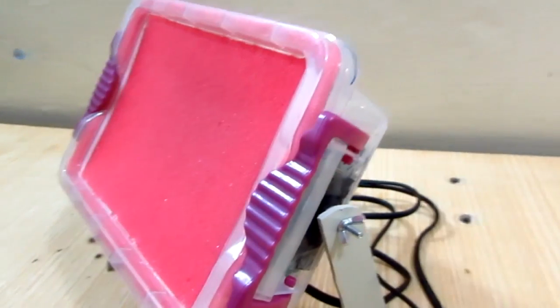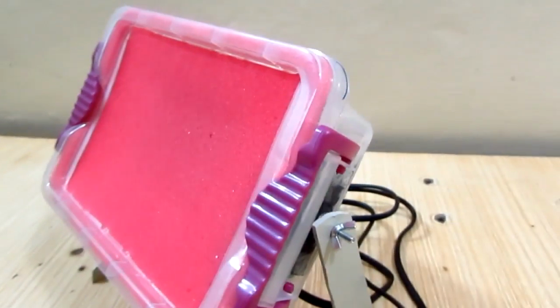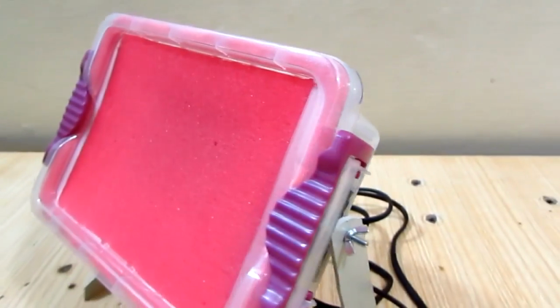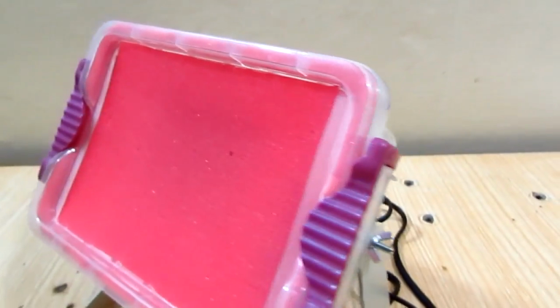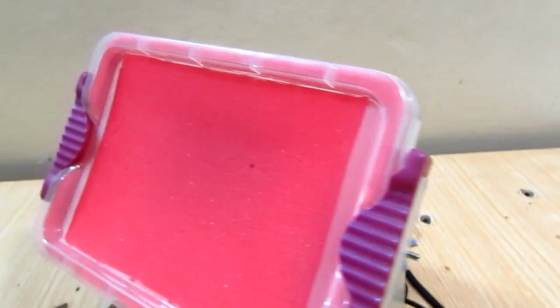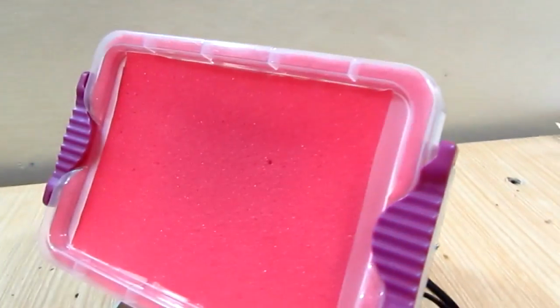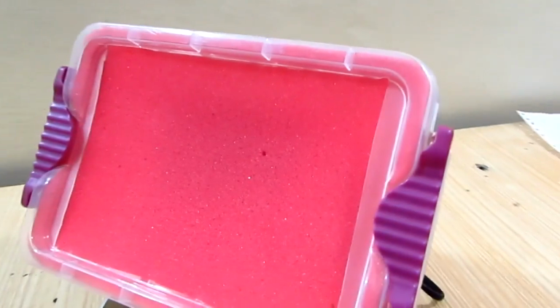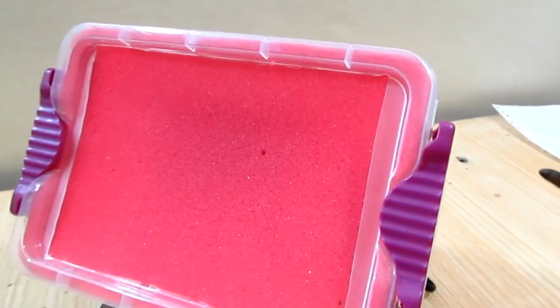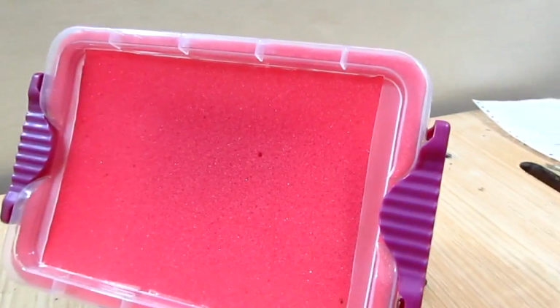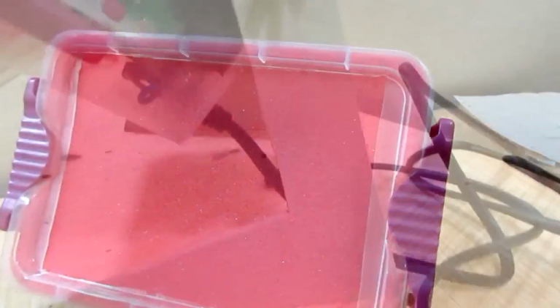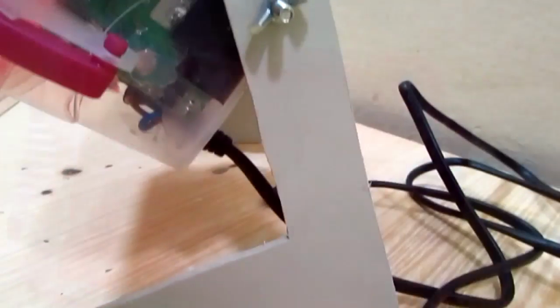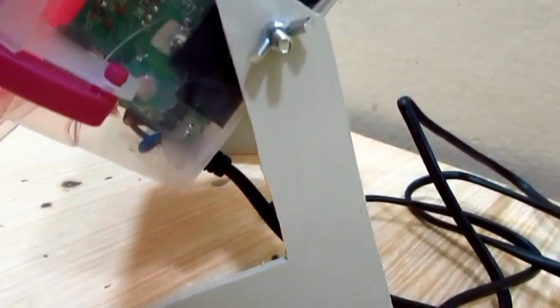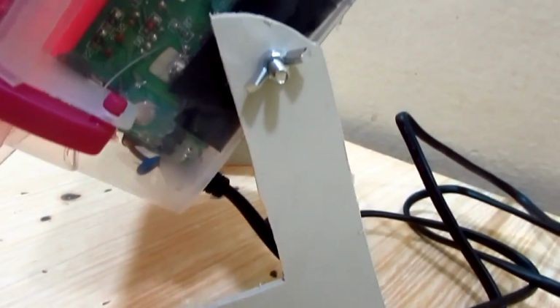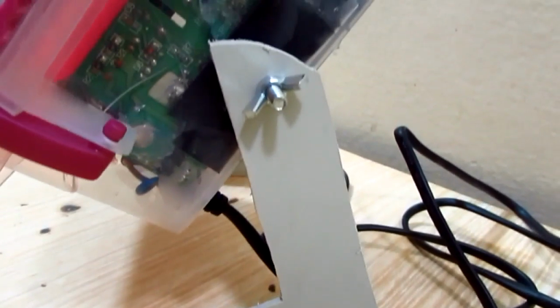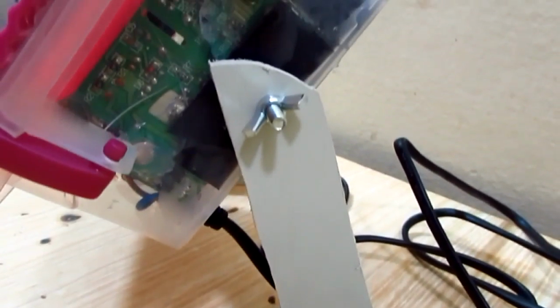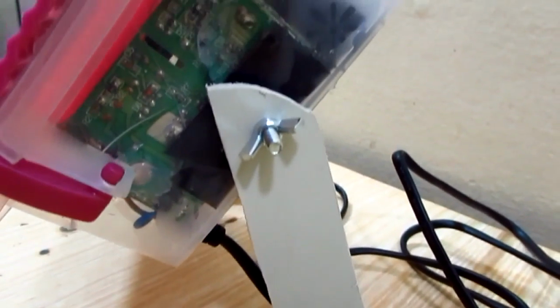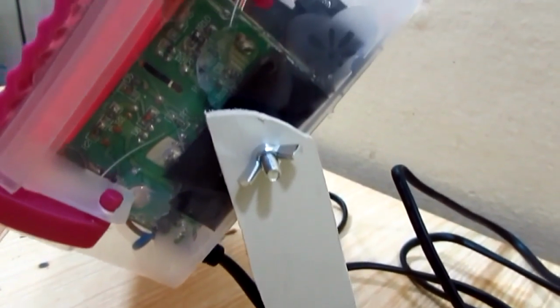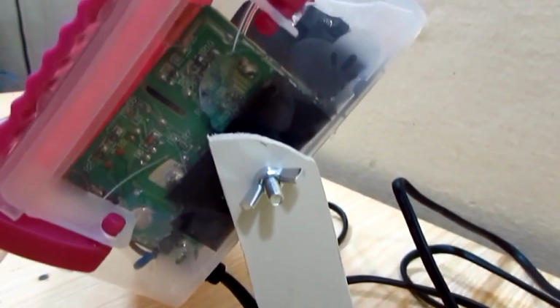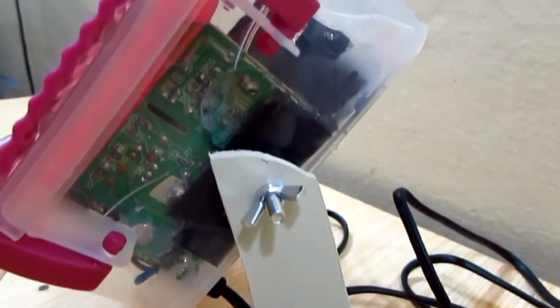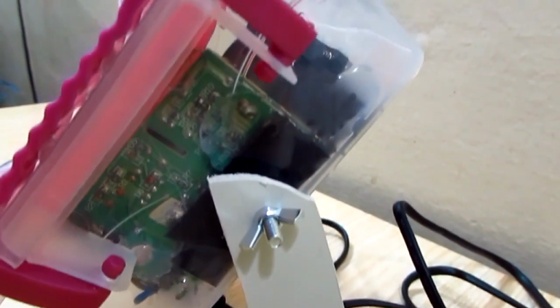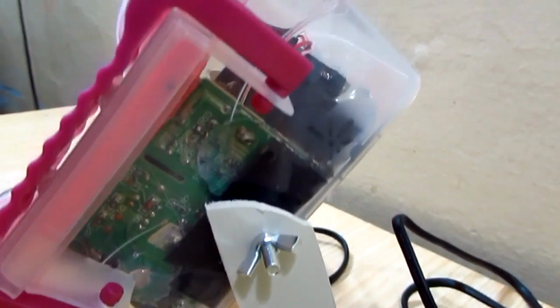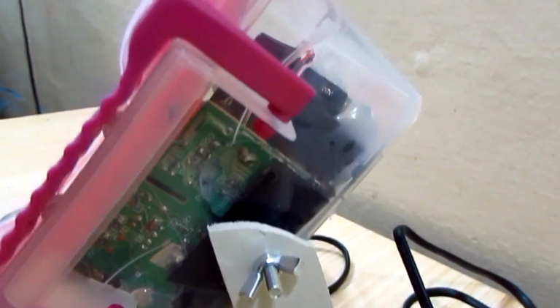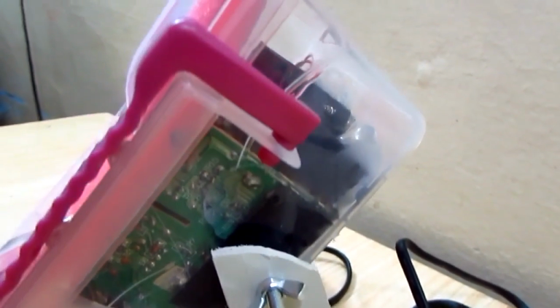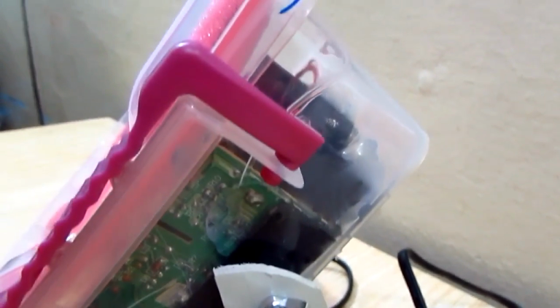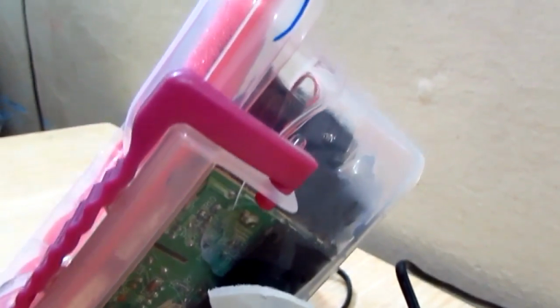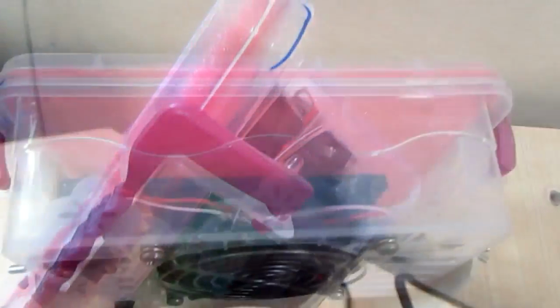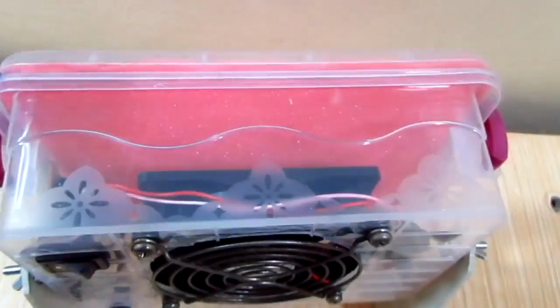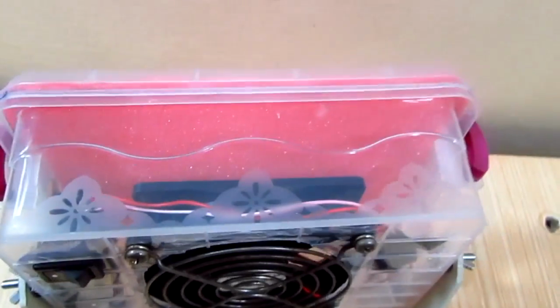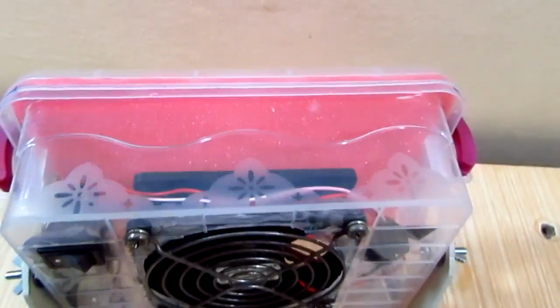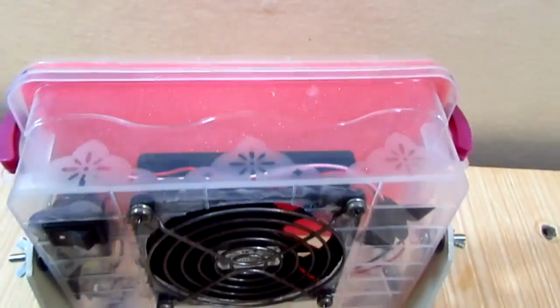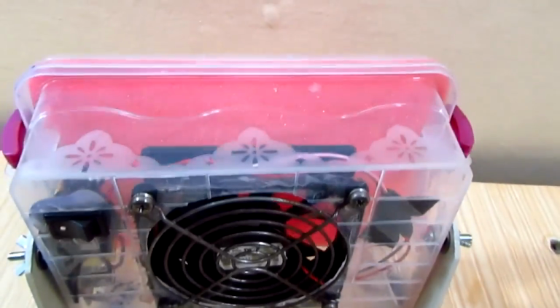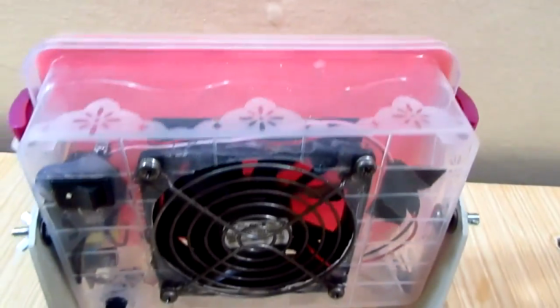Hi and welcome to AMG workshop. In this video I'm gonna show you how to make a soldering fume extractor.